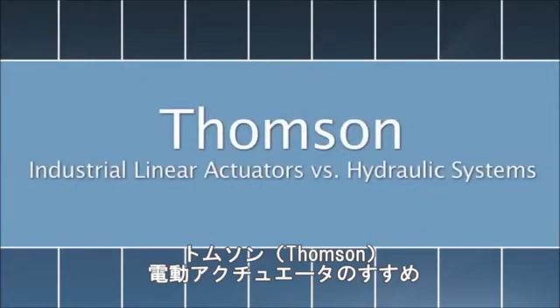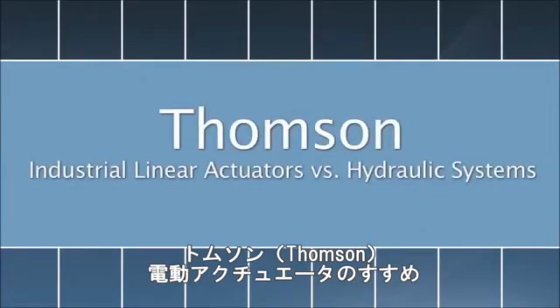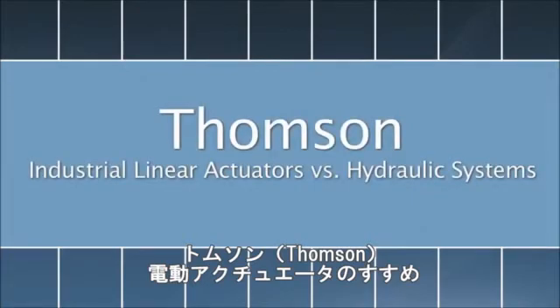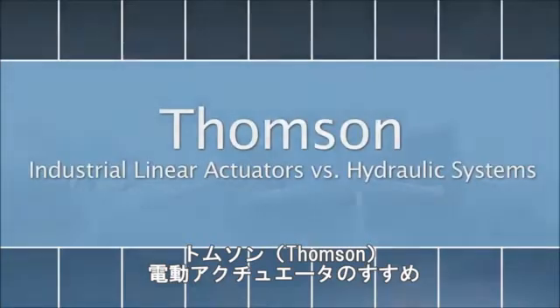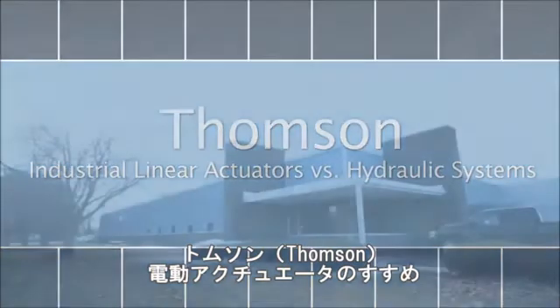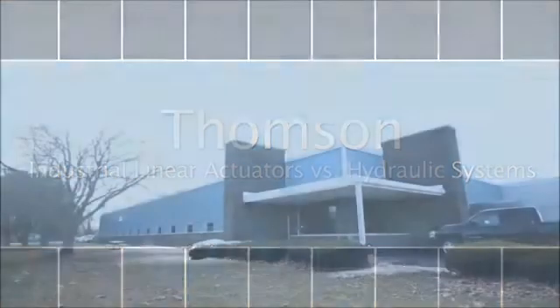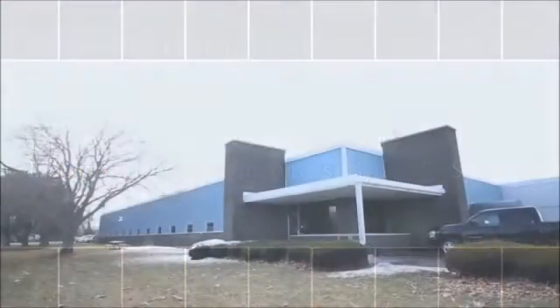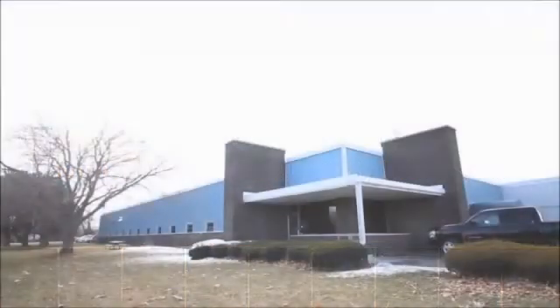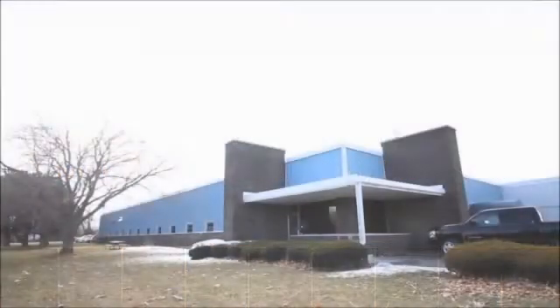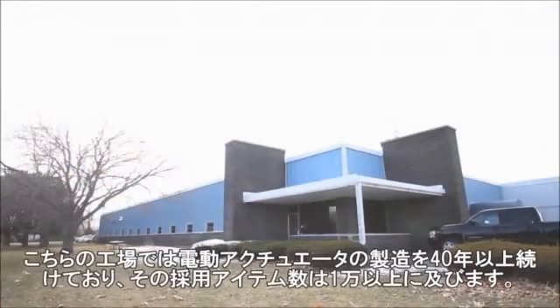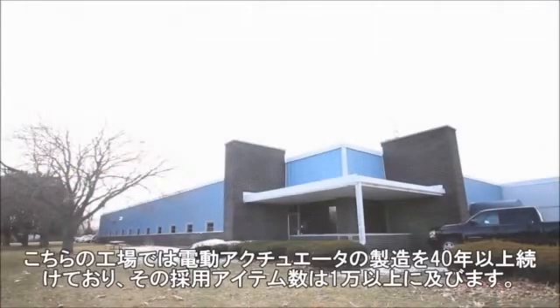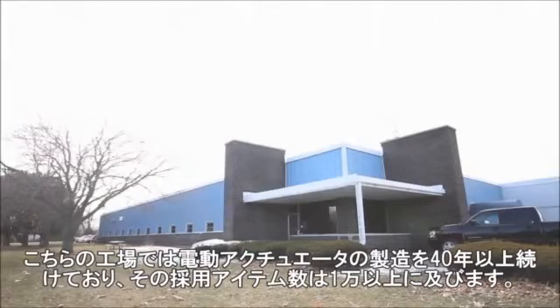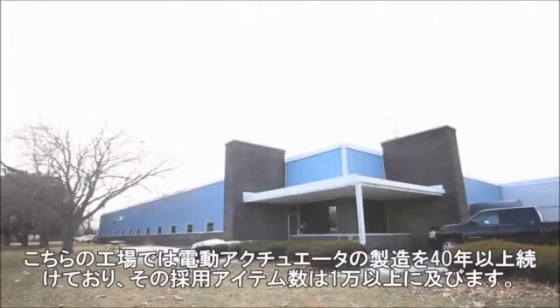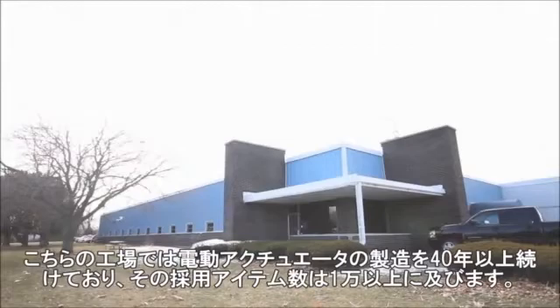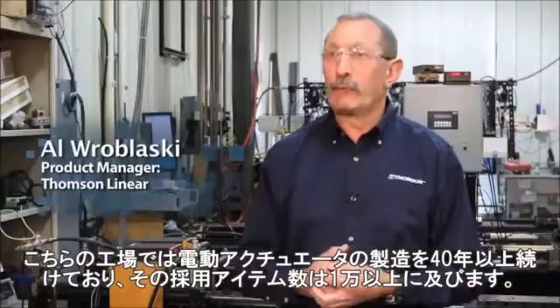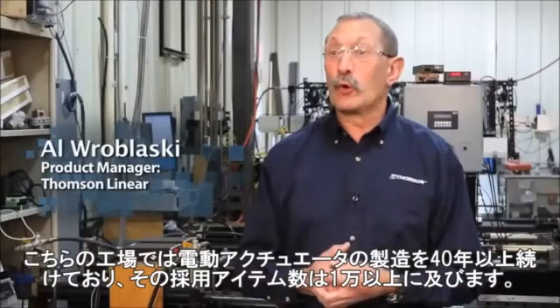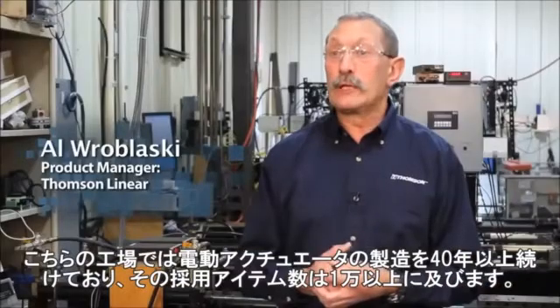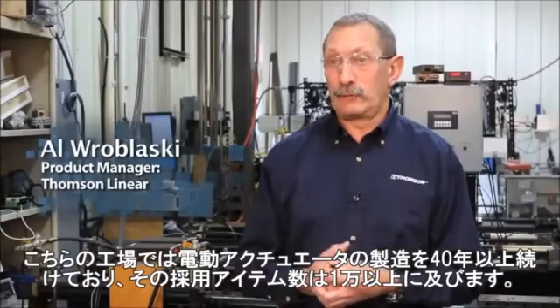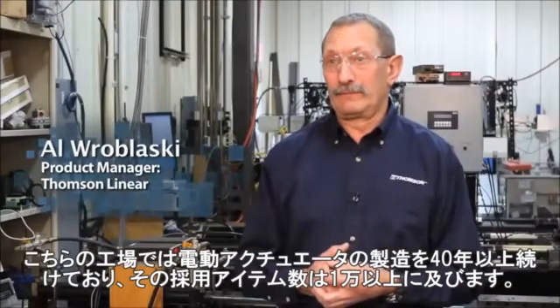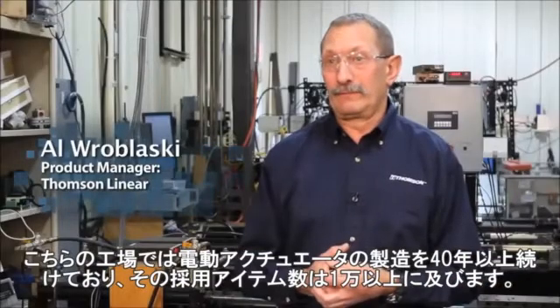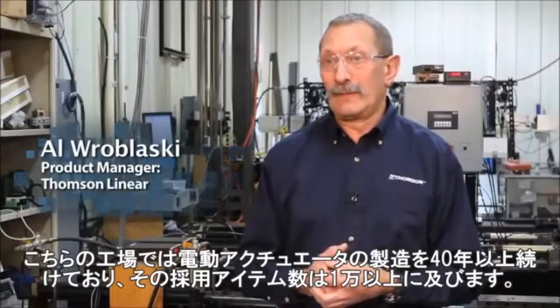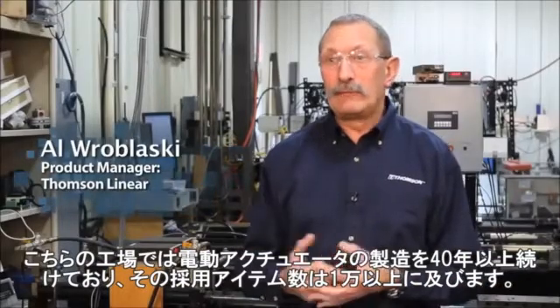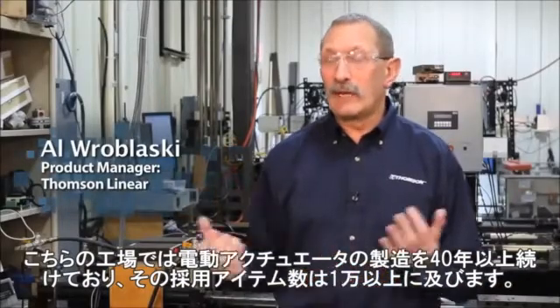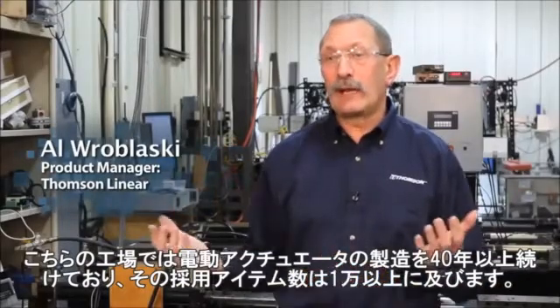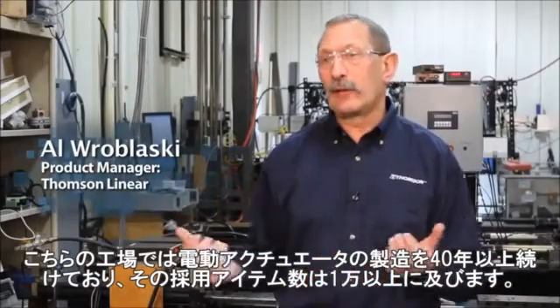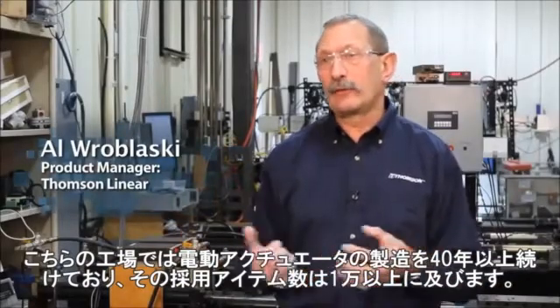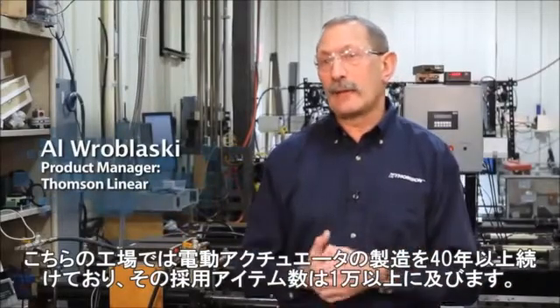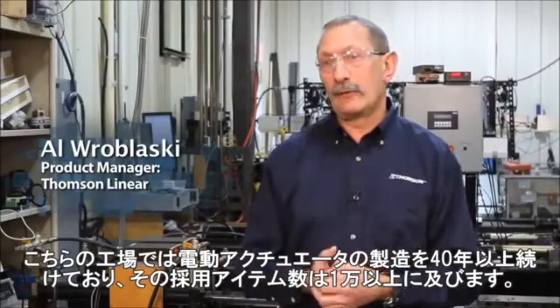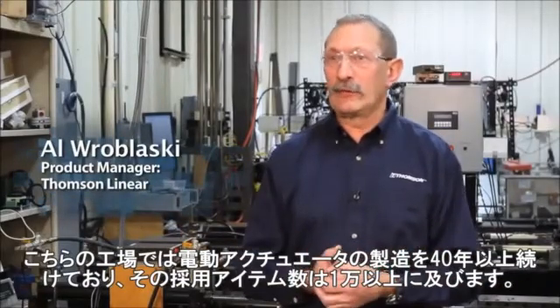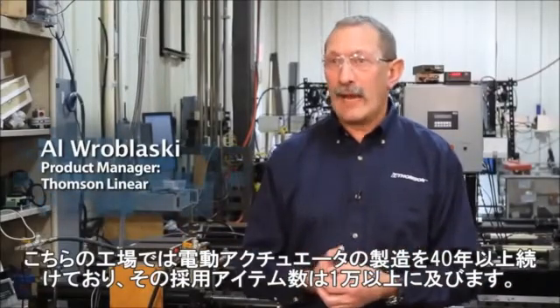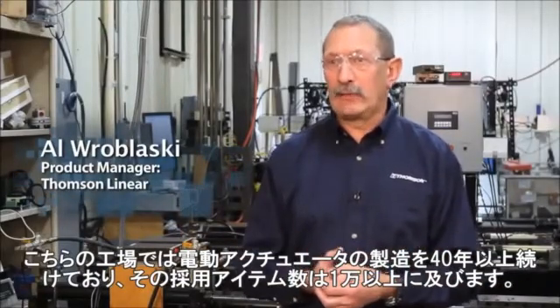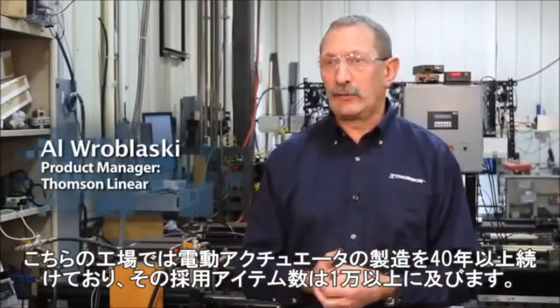This facility has been building actuators for 40 years. We've done in excess of 10,000 applications.